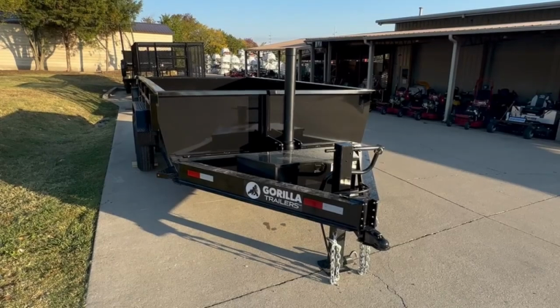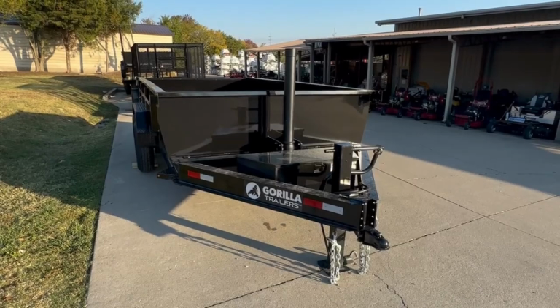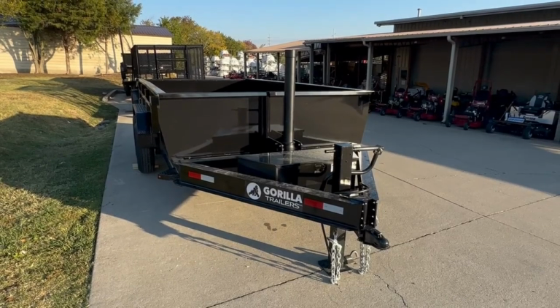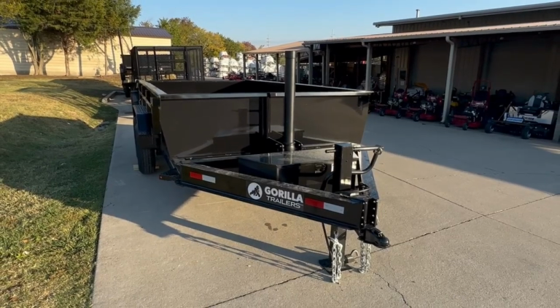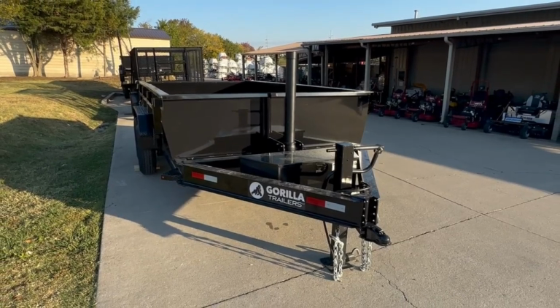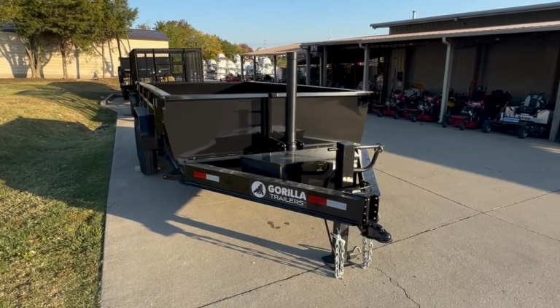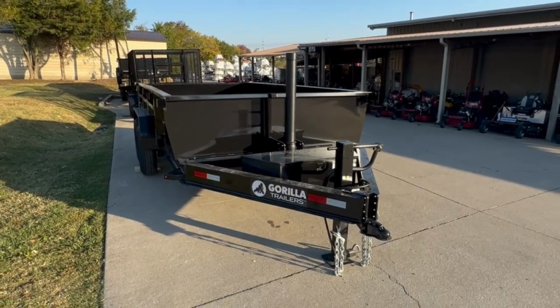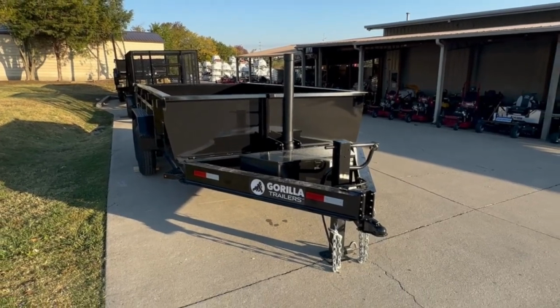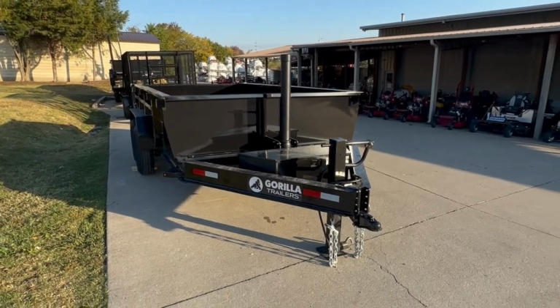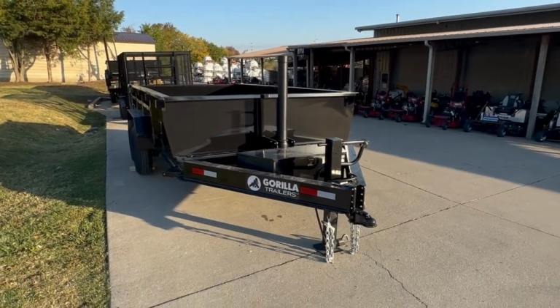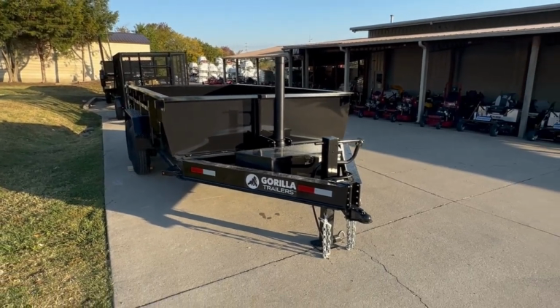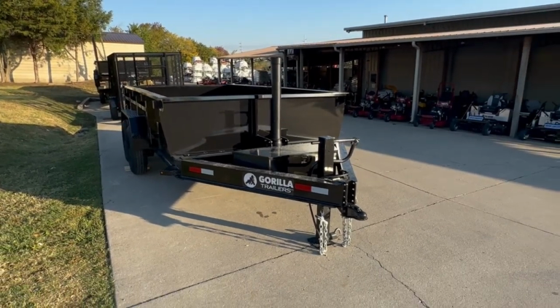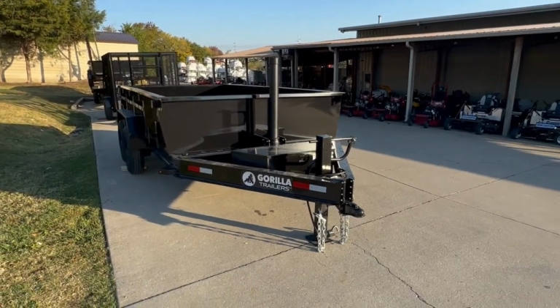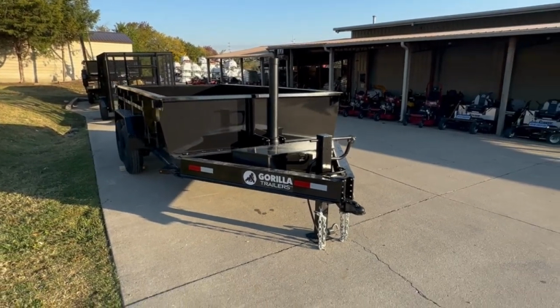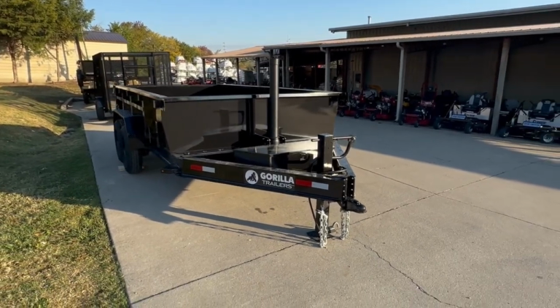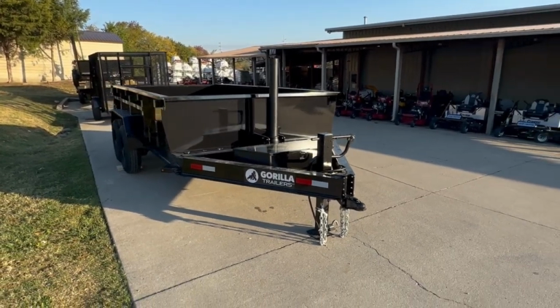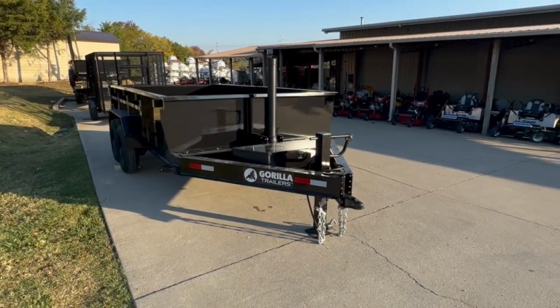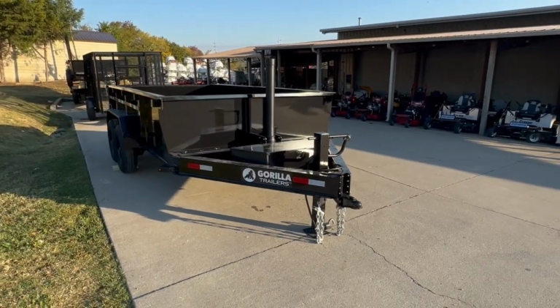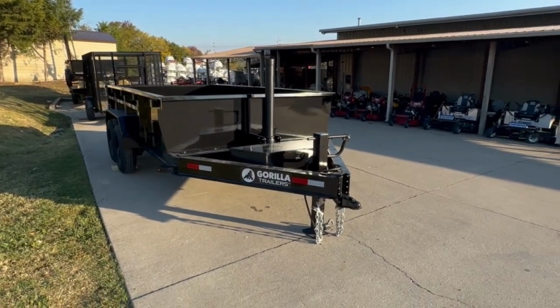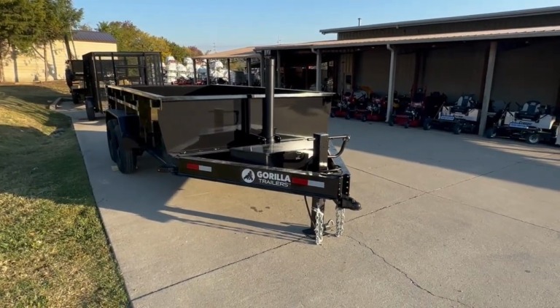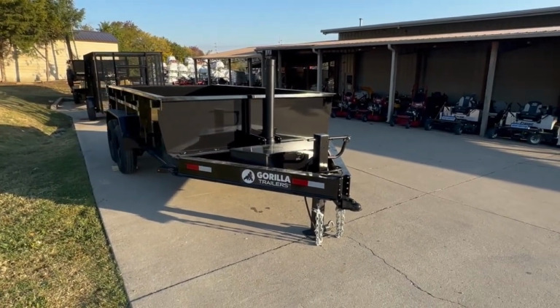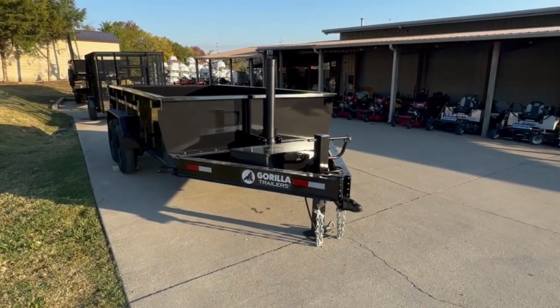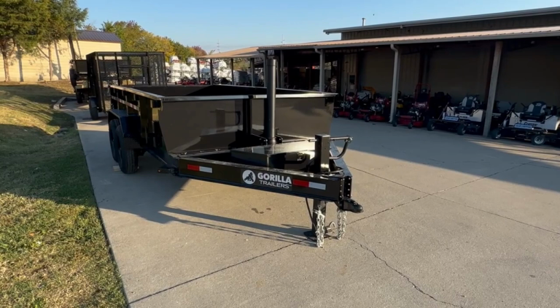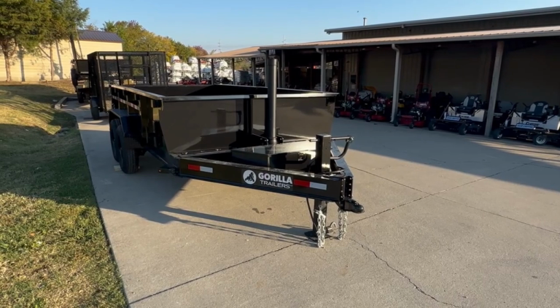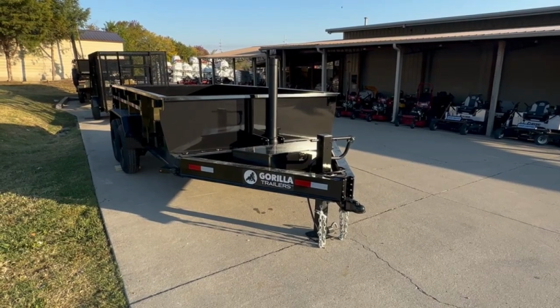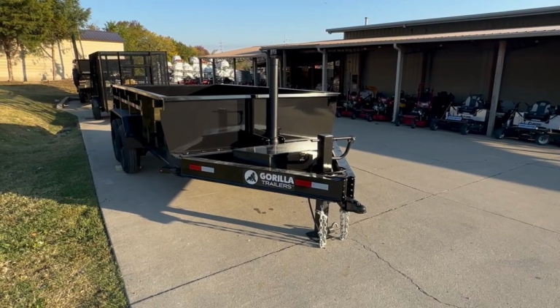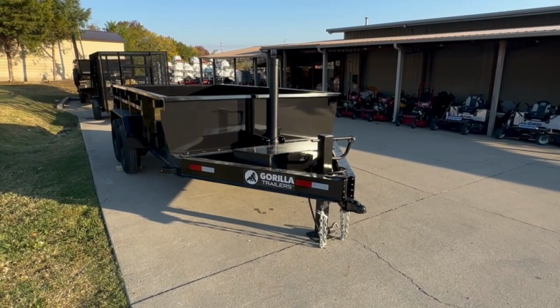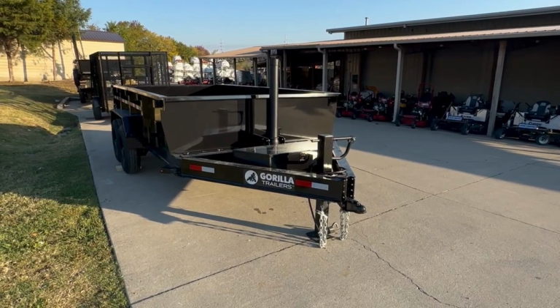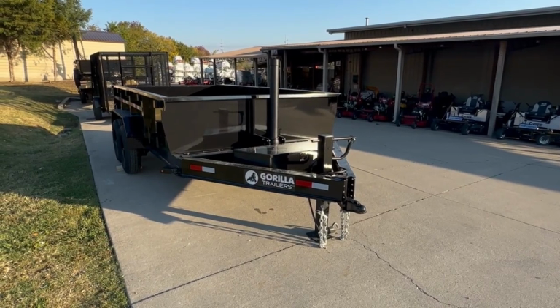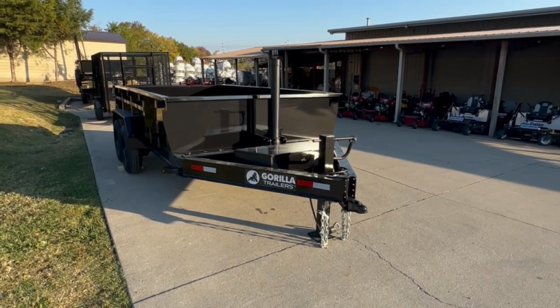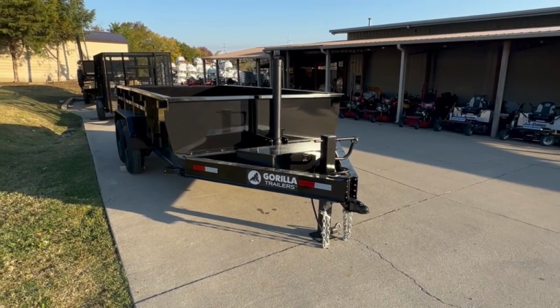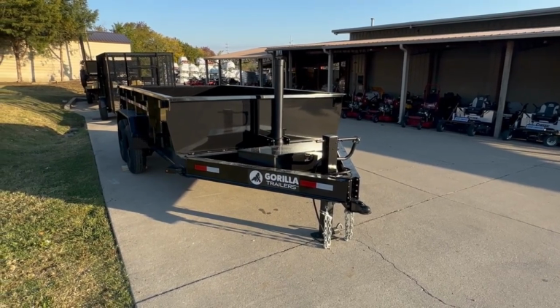We're here at SLA Equipment in Antioch, Tennessee, outside Nashville. Our phone number is 615-641-7720.